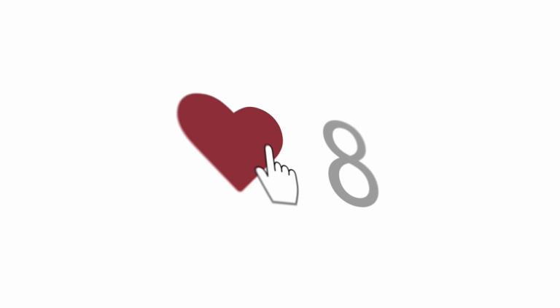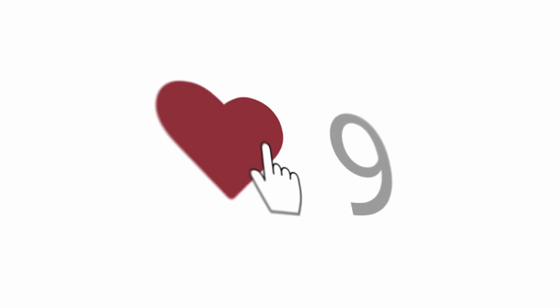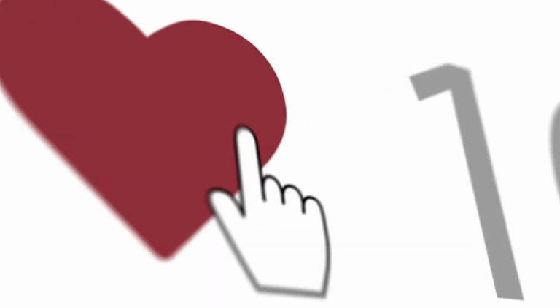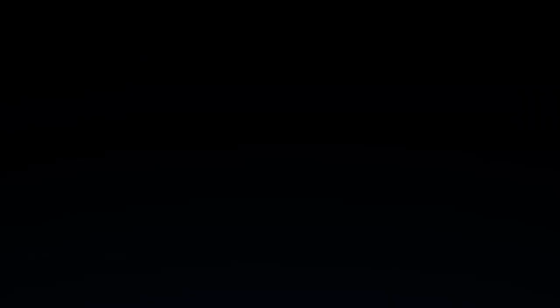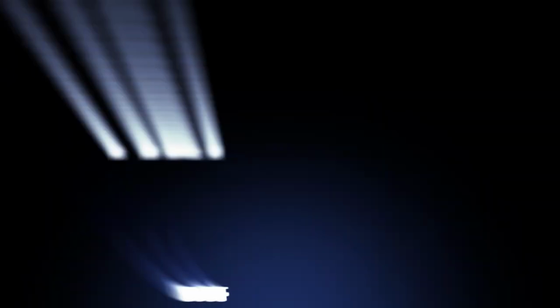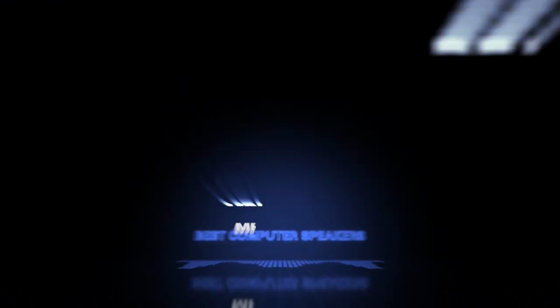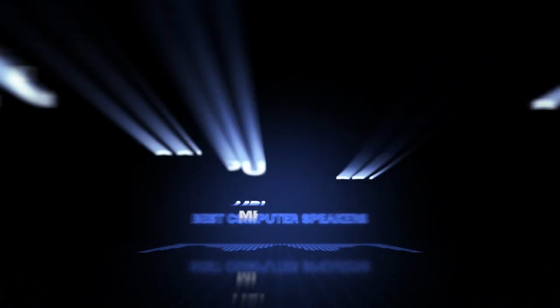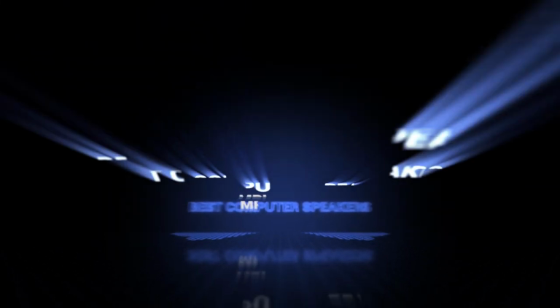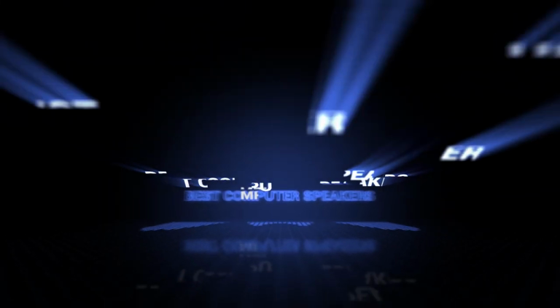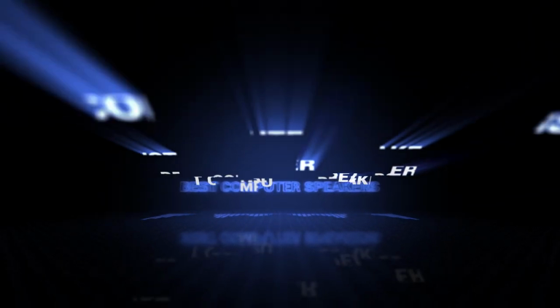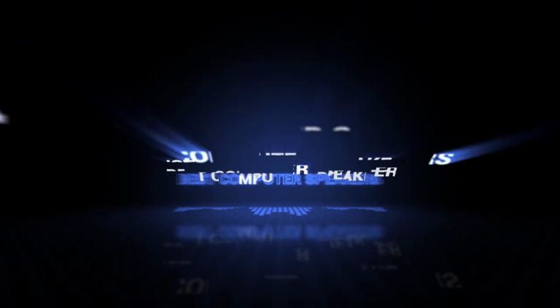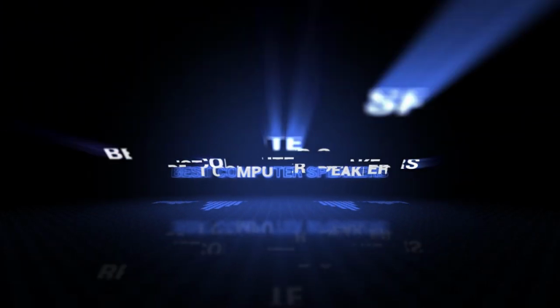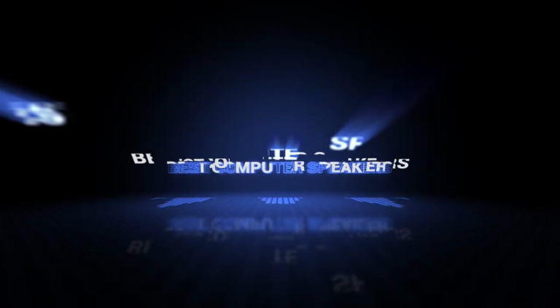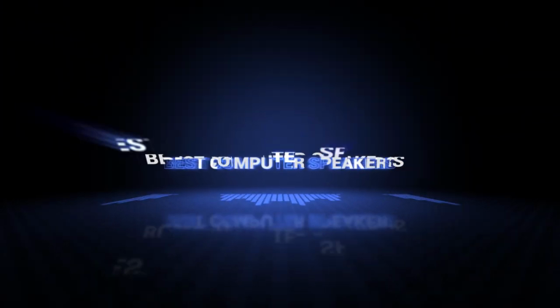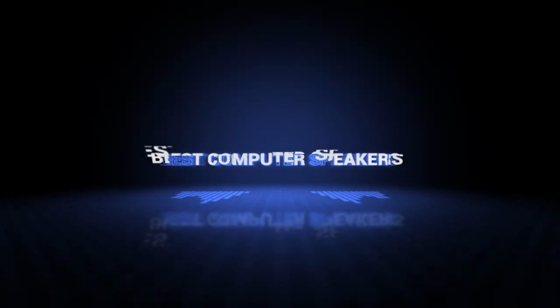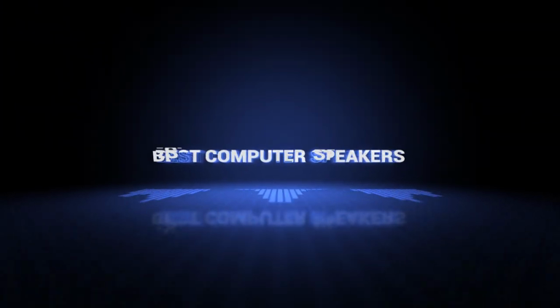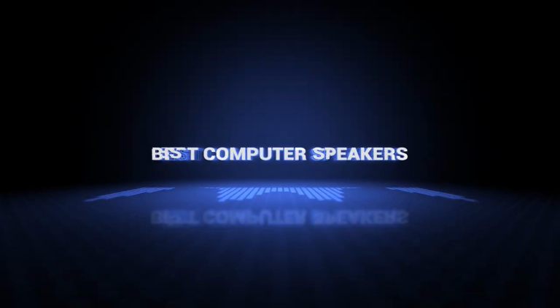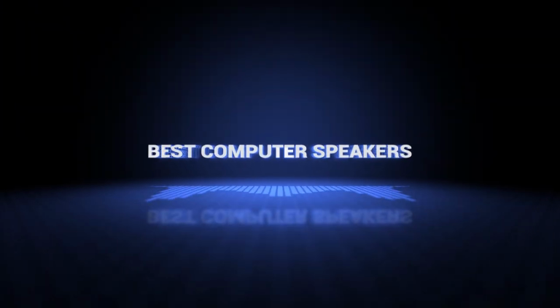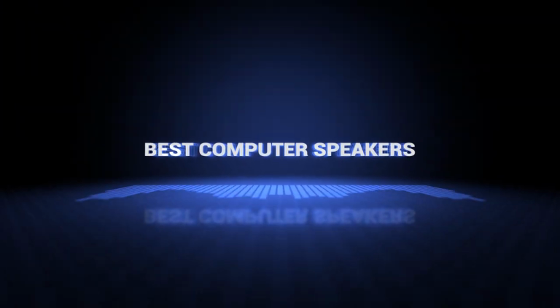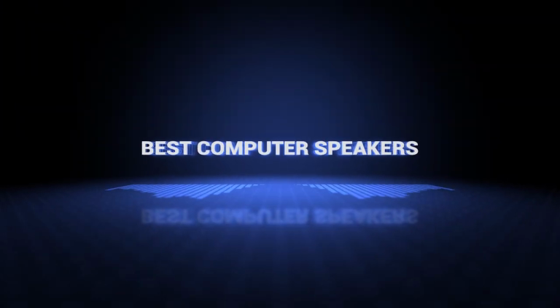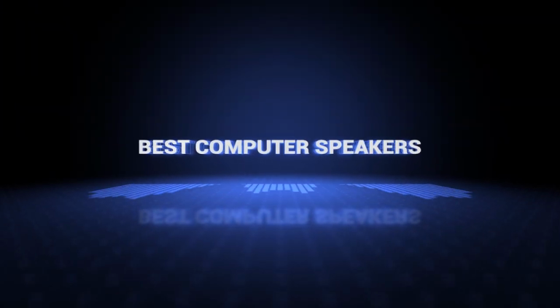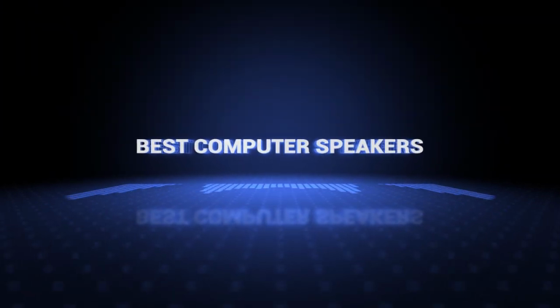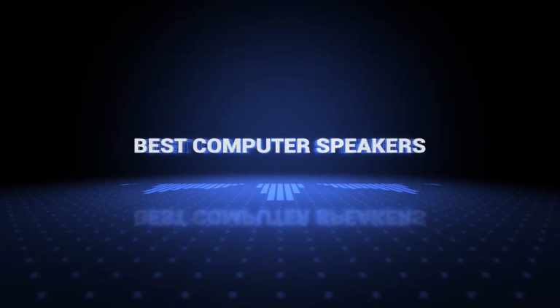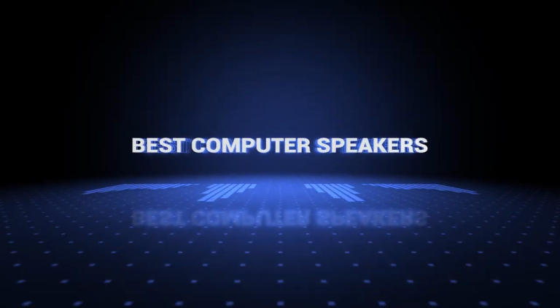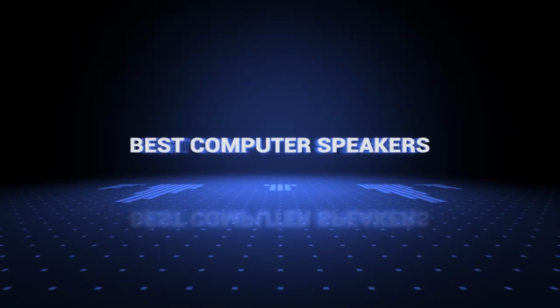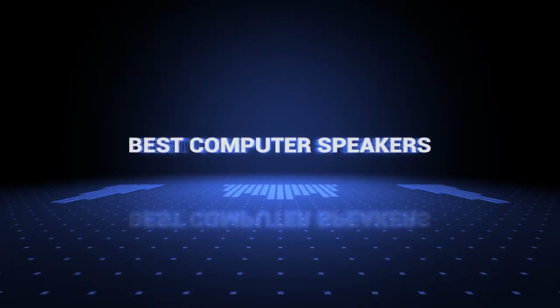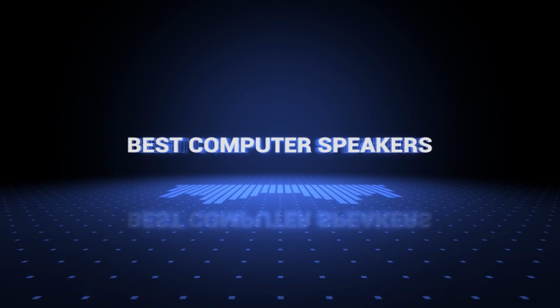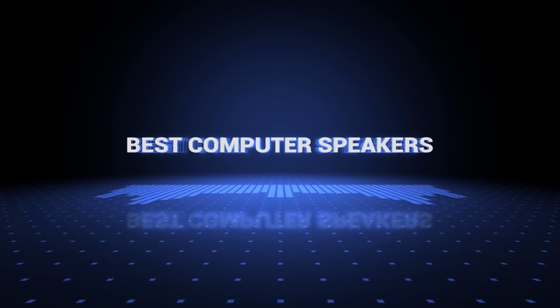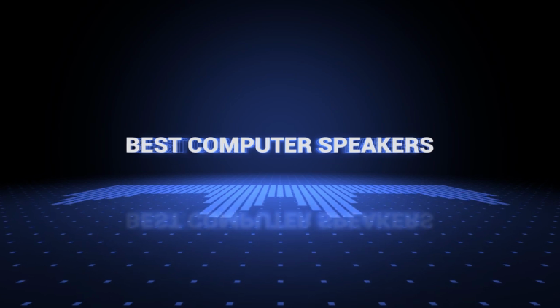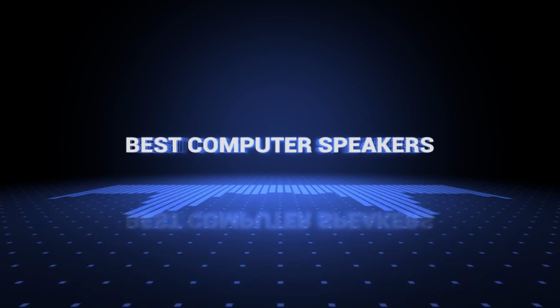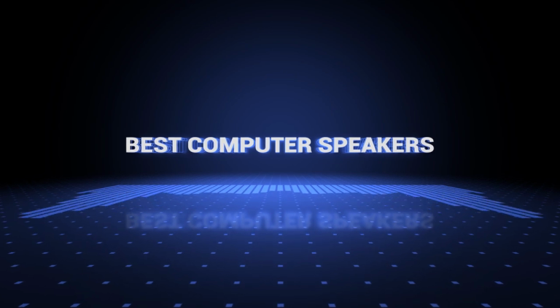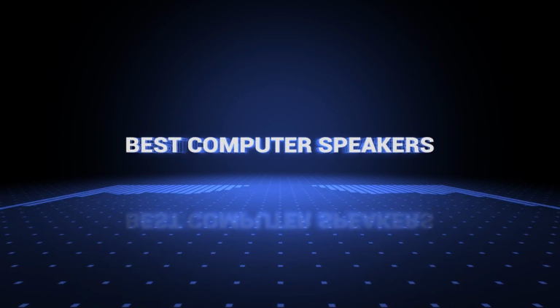Okay, so without further ado, this is our pick of the best computer speakers on the market right now.